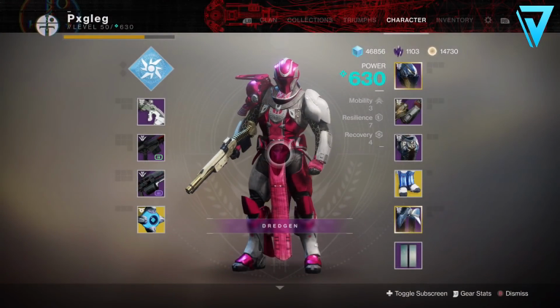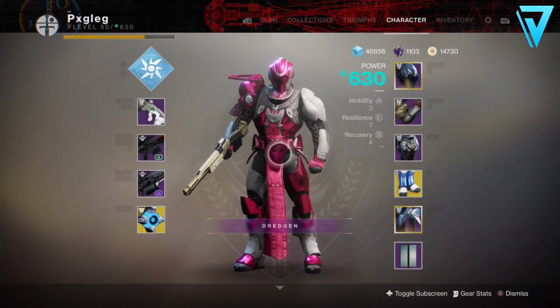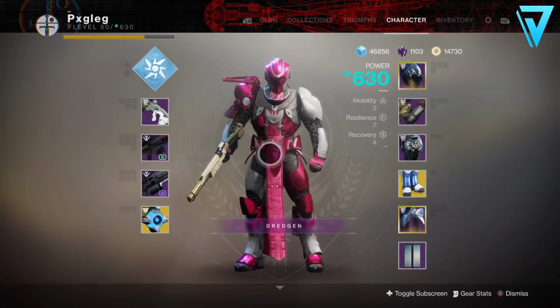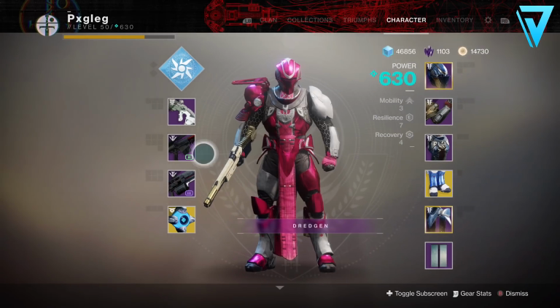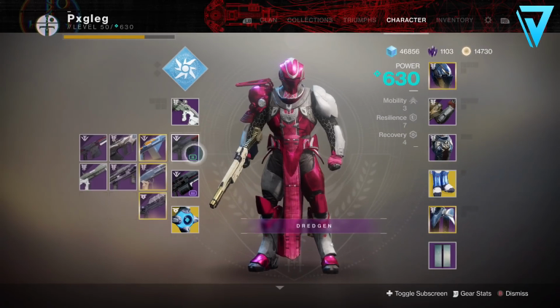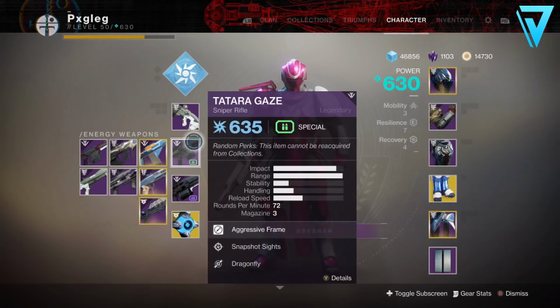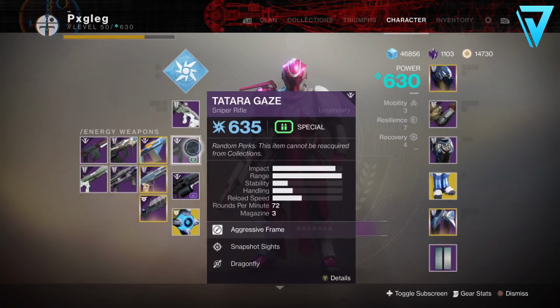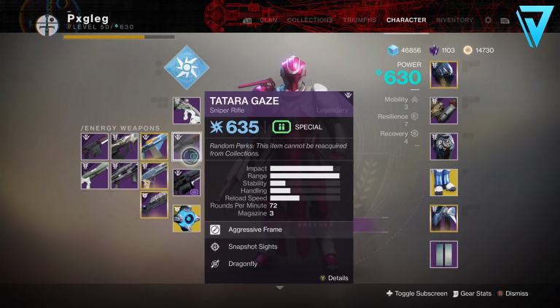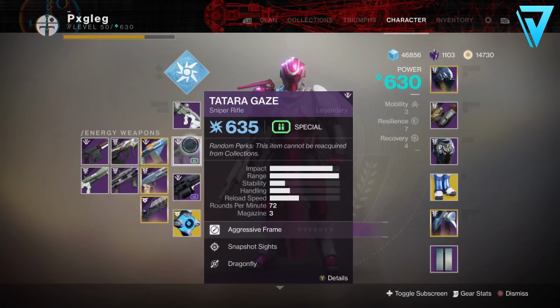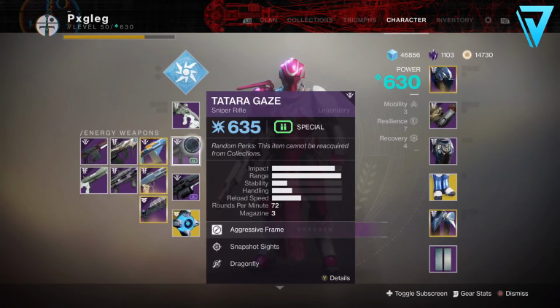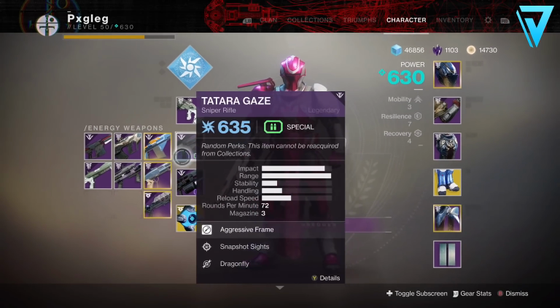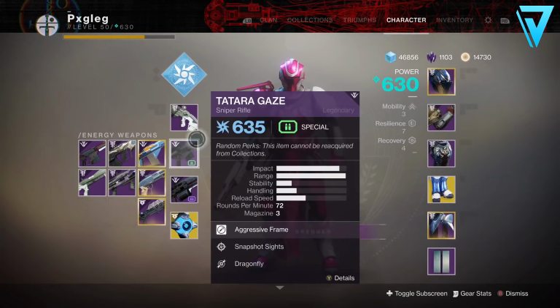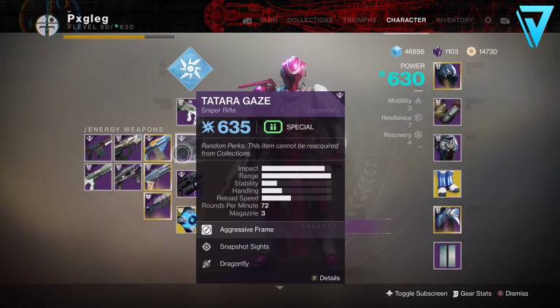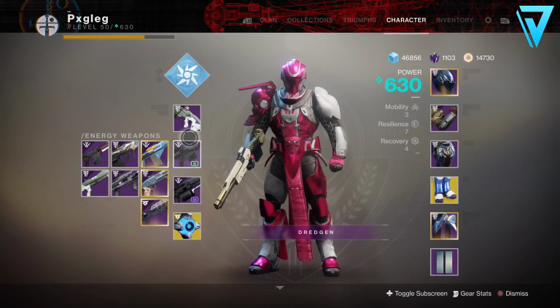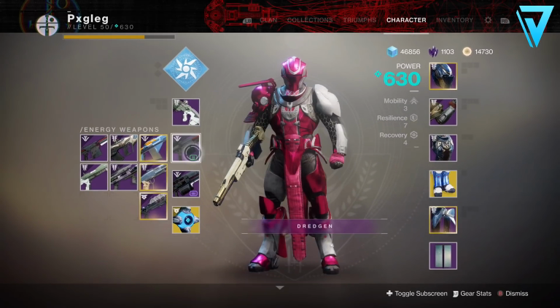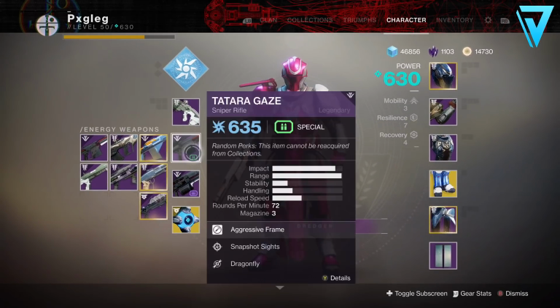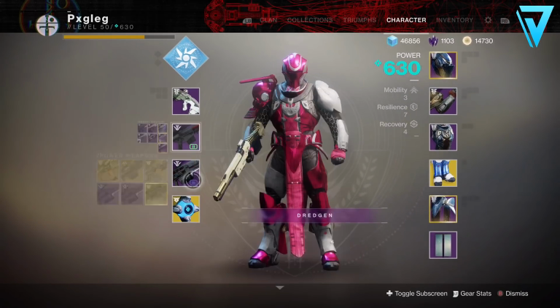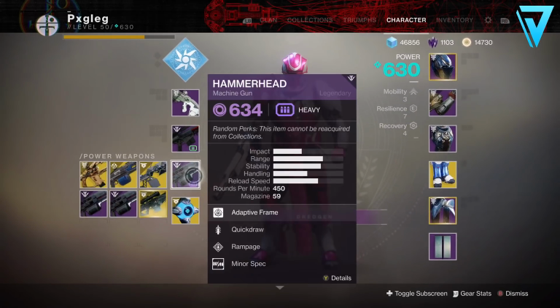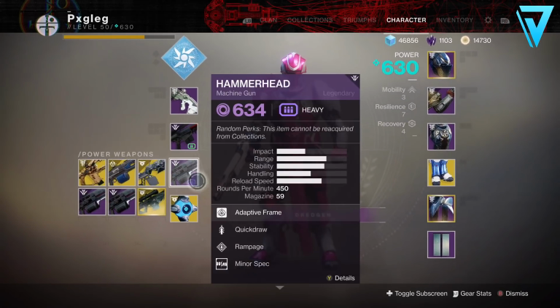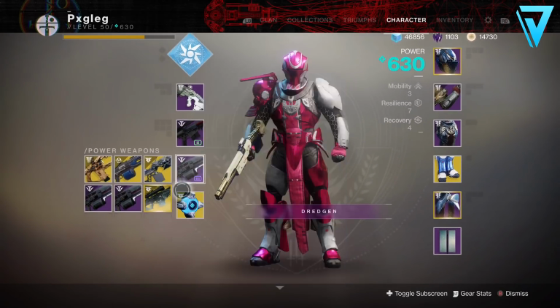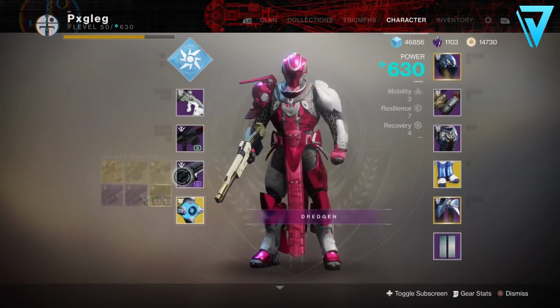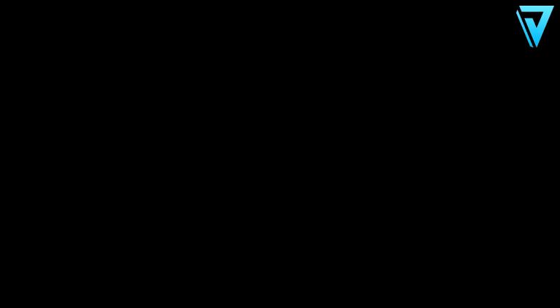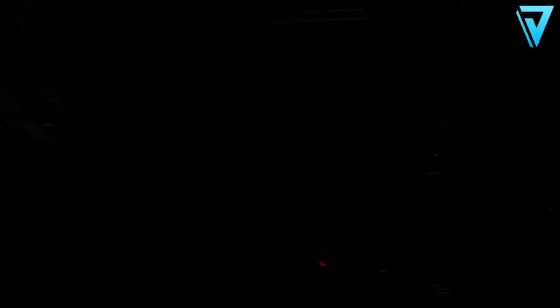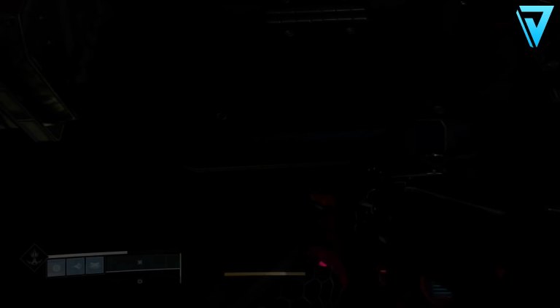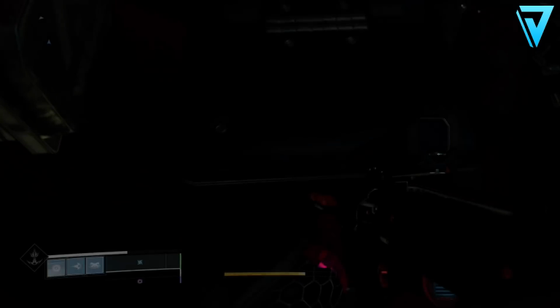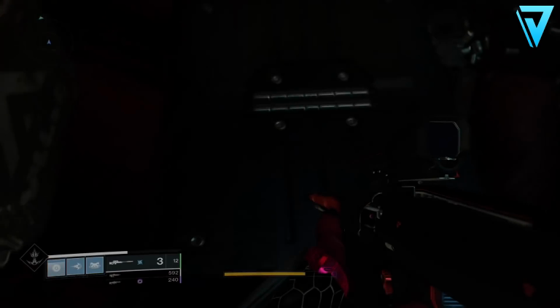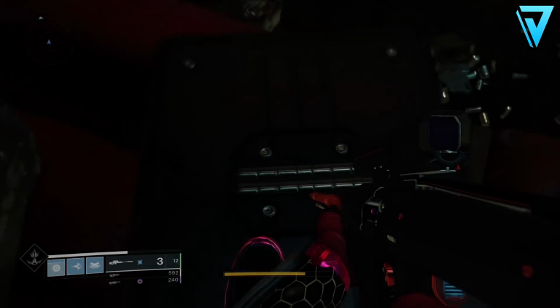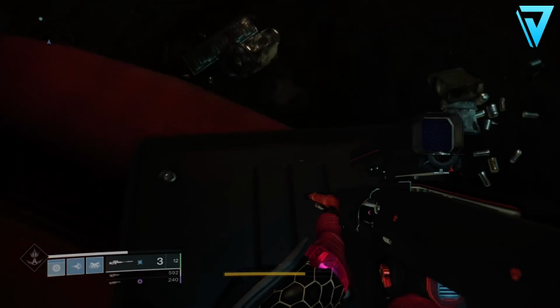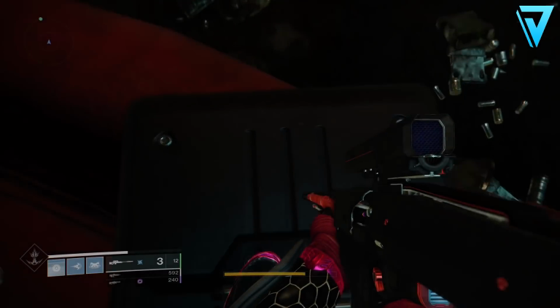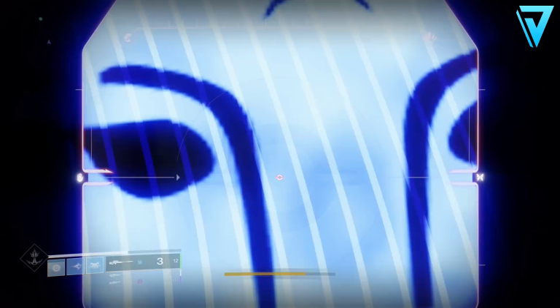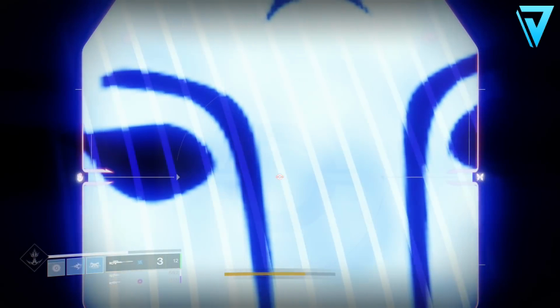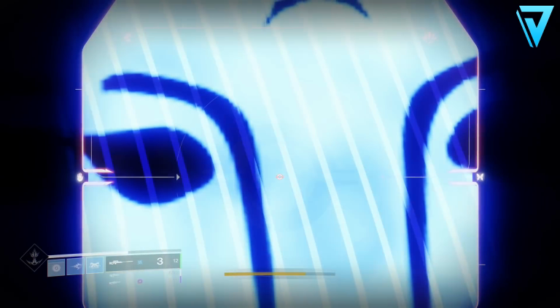First things first, you're going to need the Tatara Gaze sniper rifle. This one is obtainable from the Go Fanon Forge on Nessus this week.